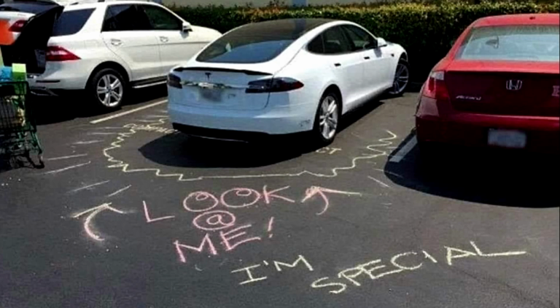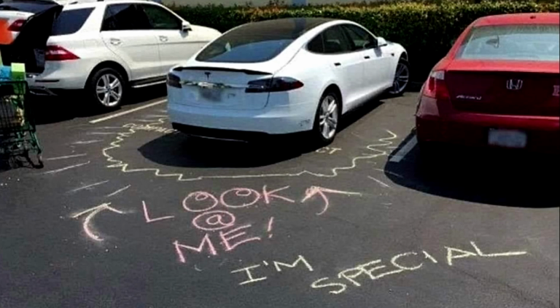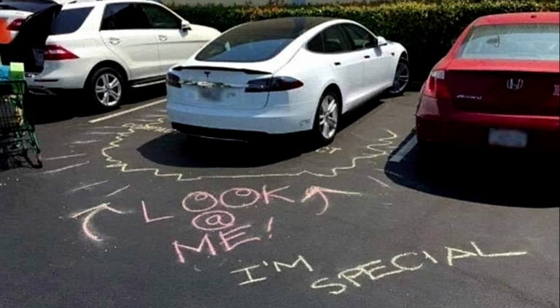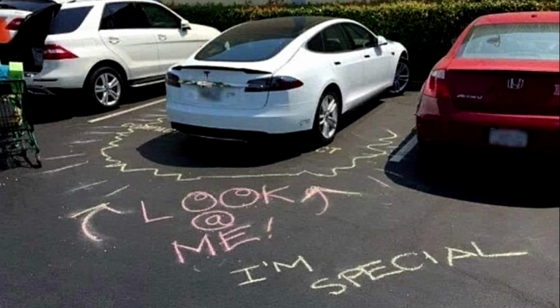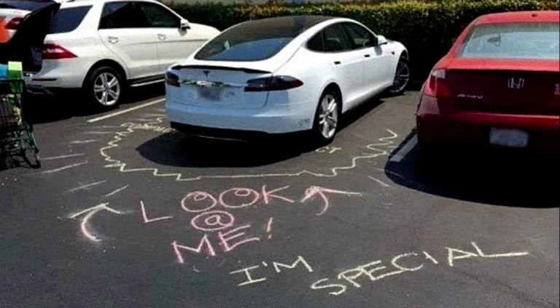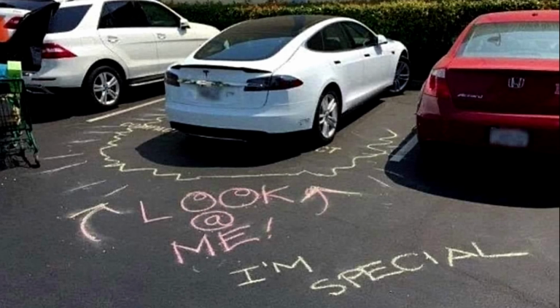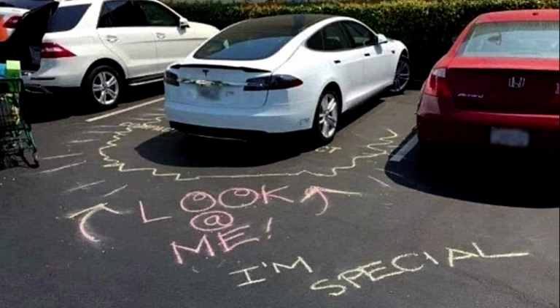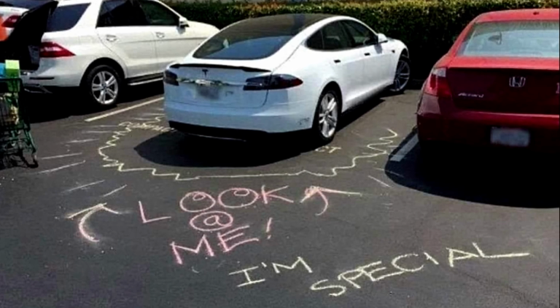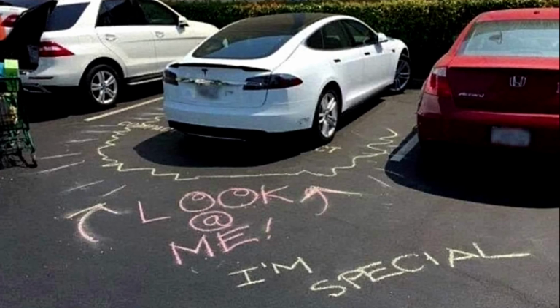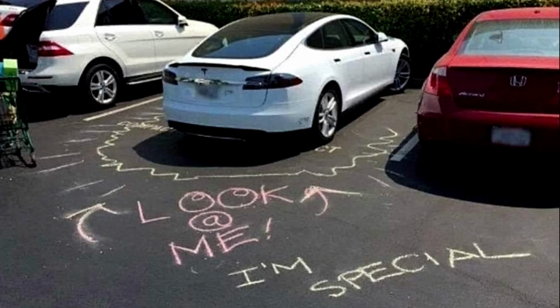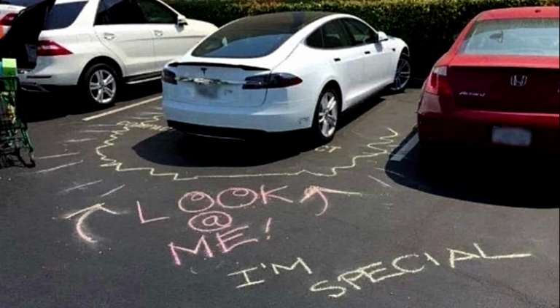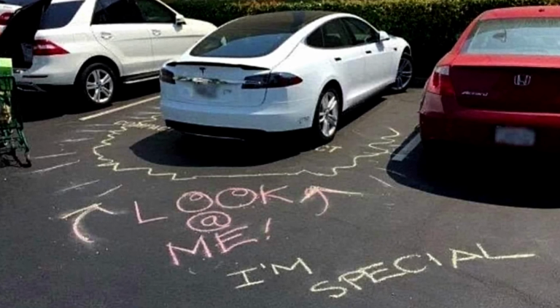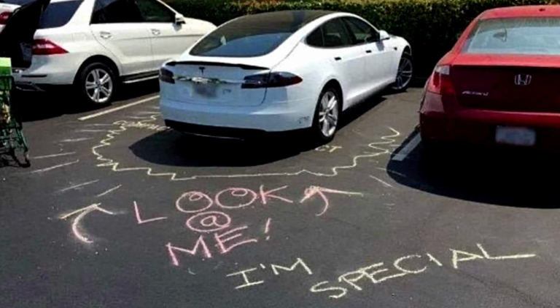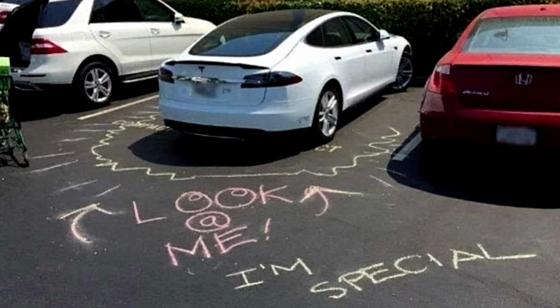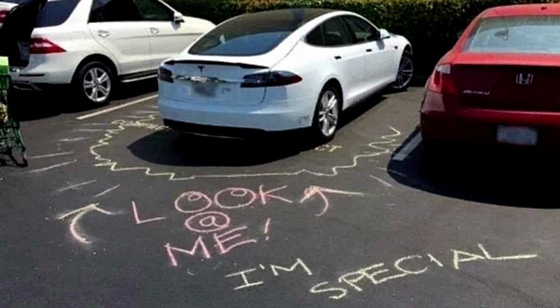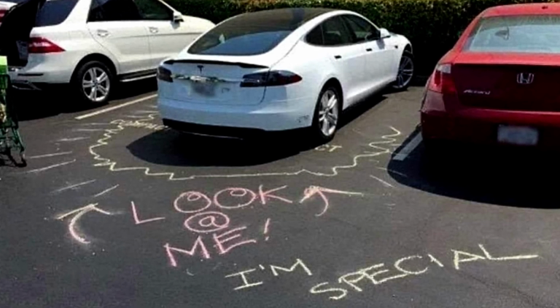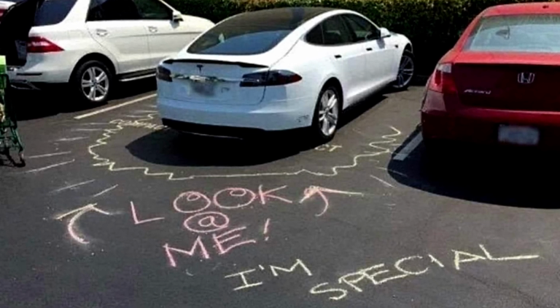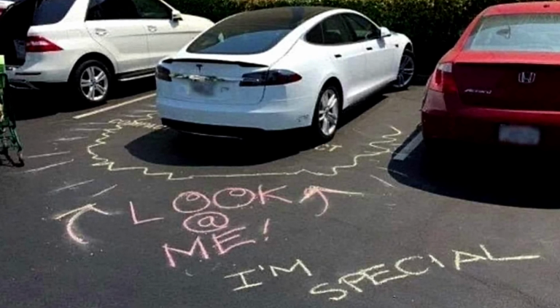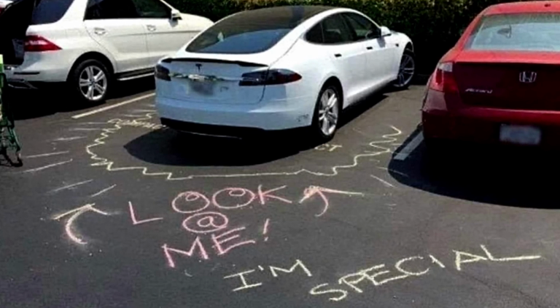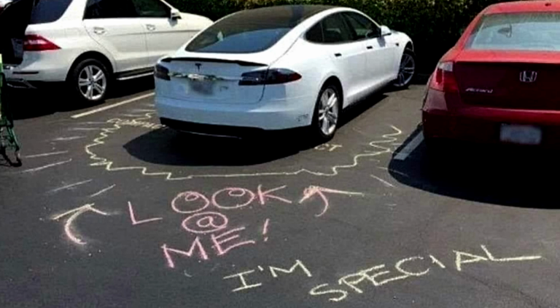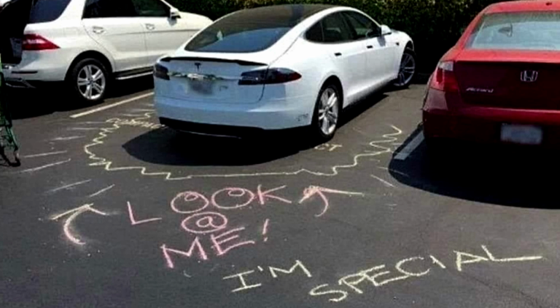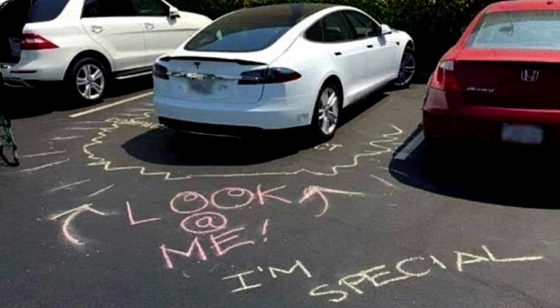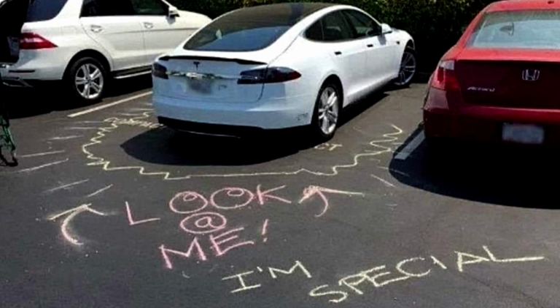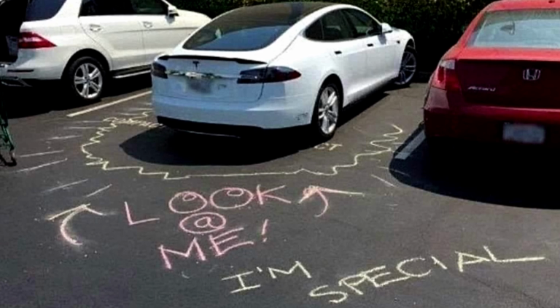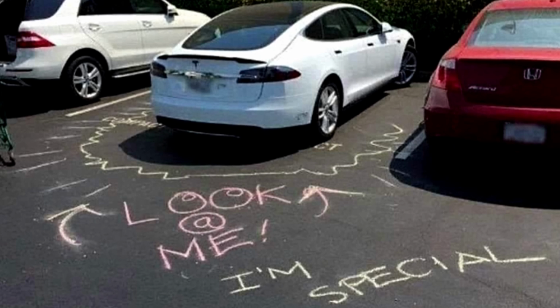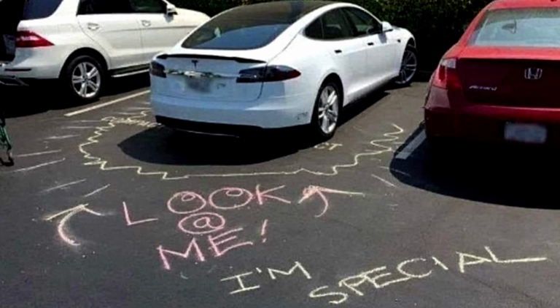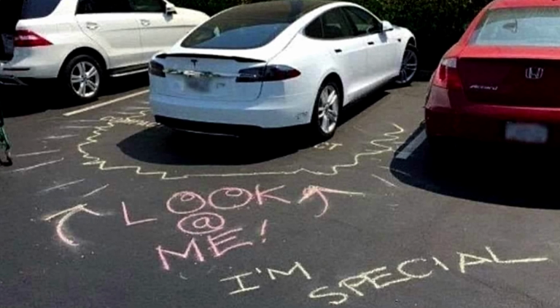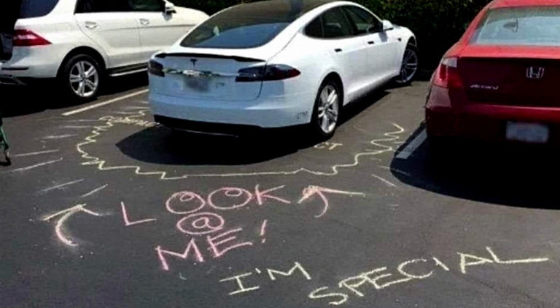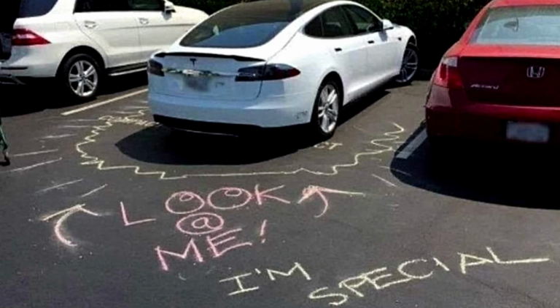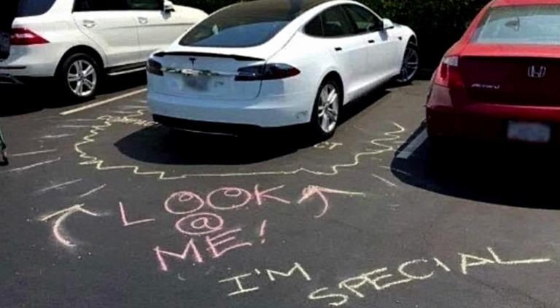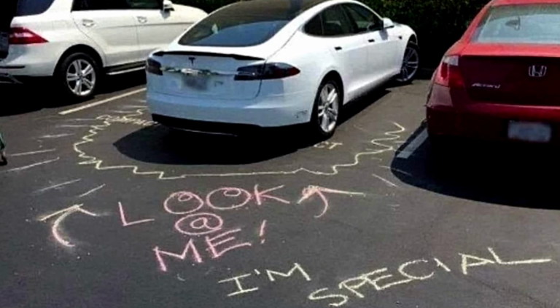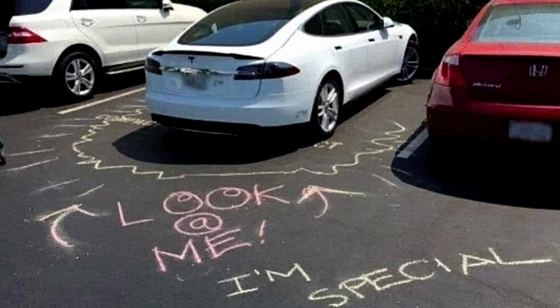So if the car next to you parked like a total goof, you'd be following along their footsteps.